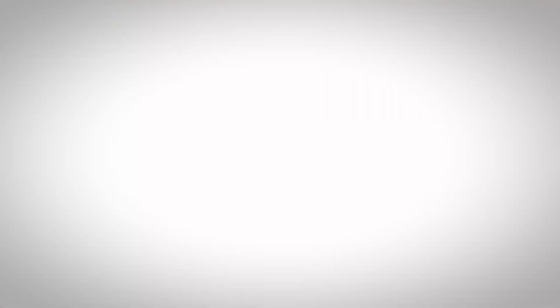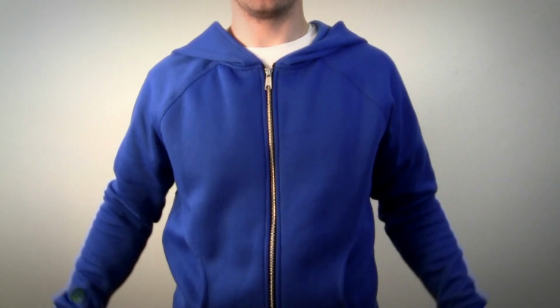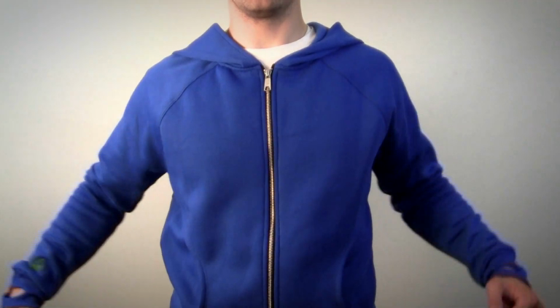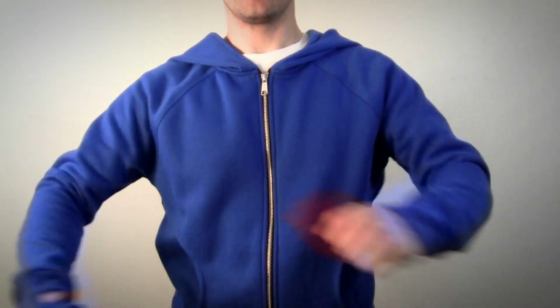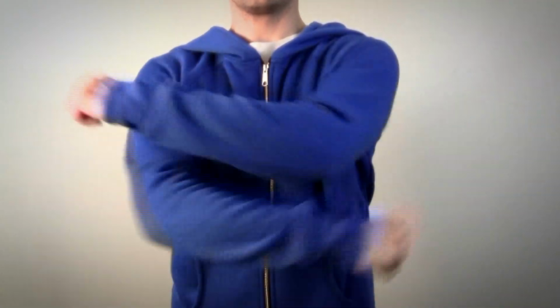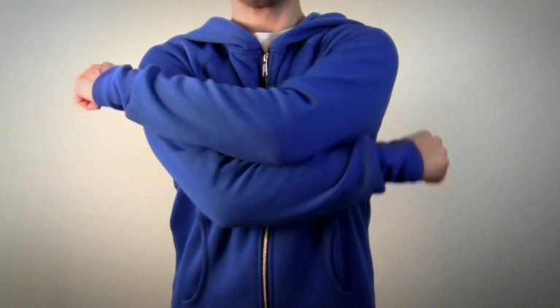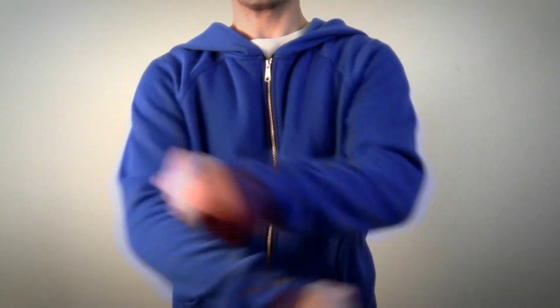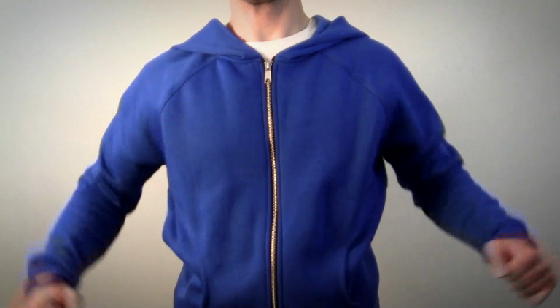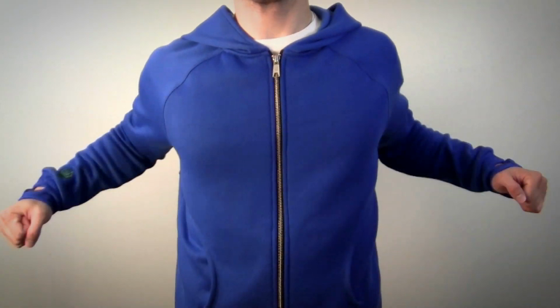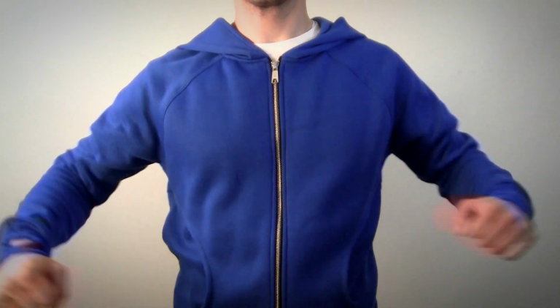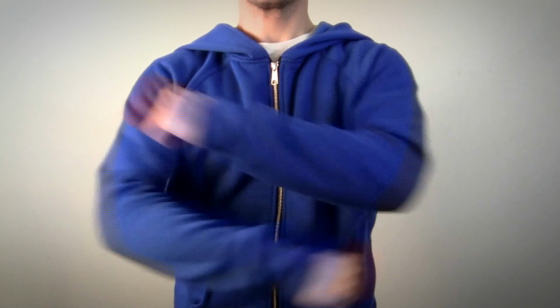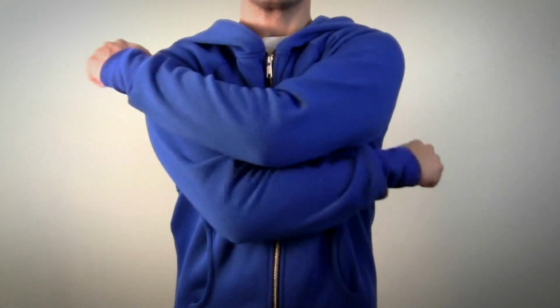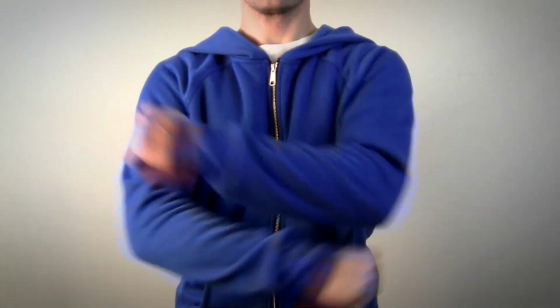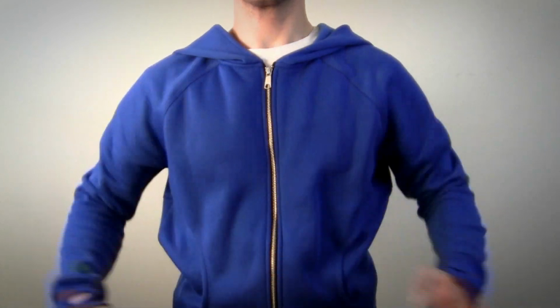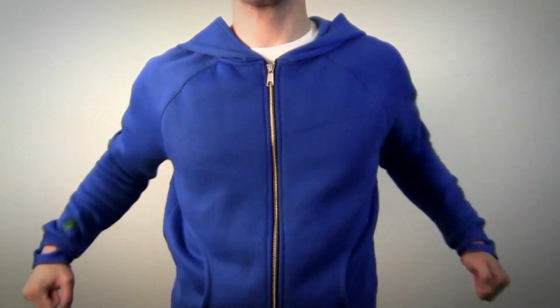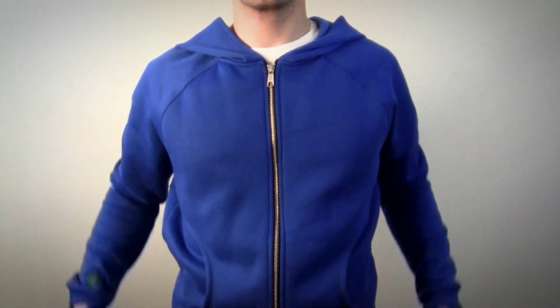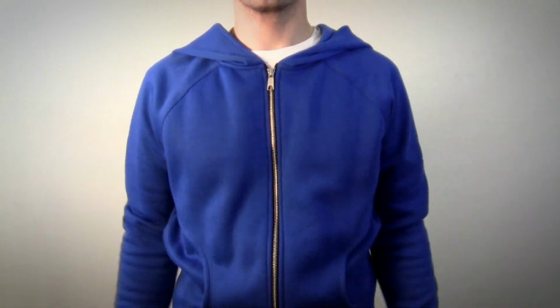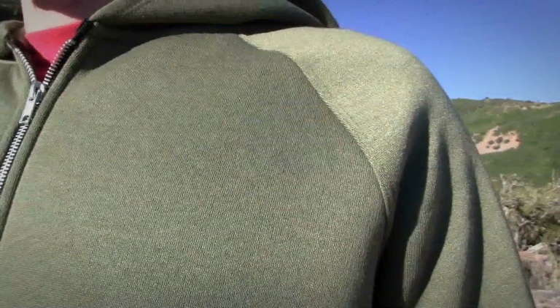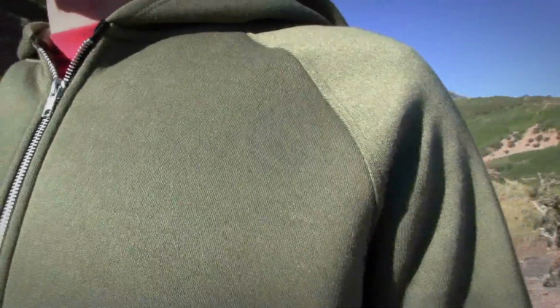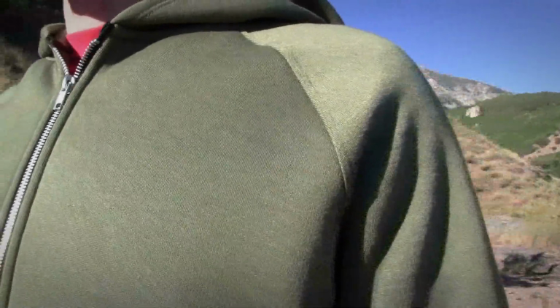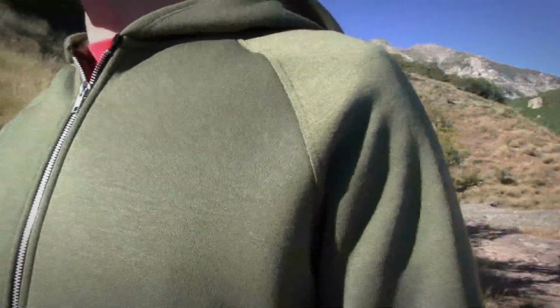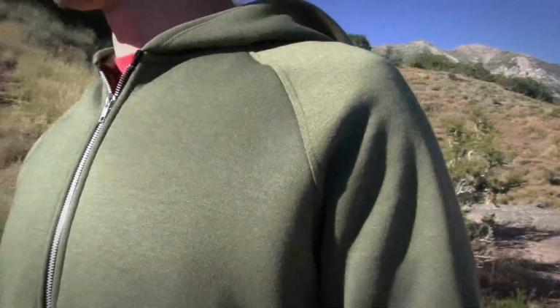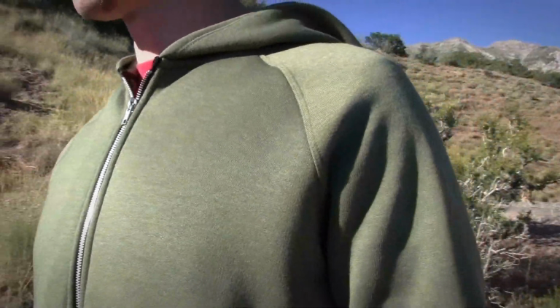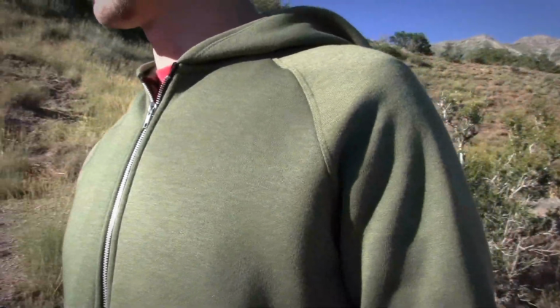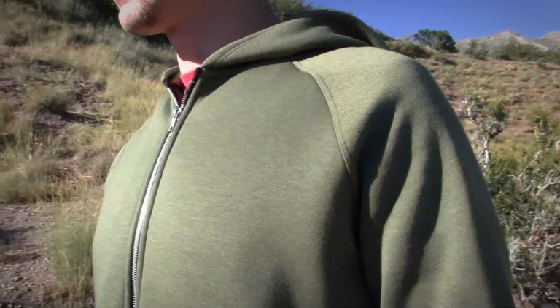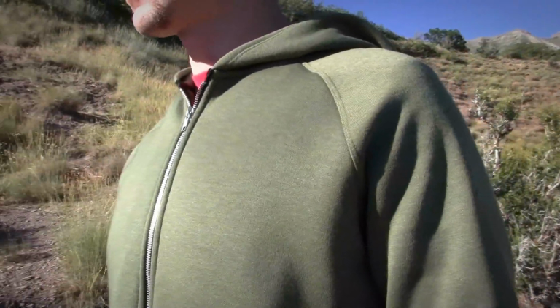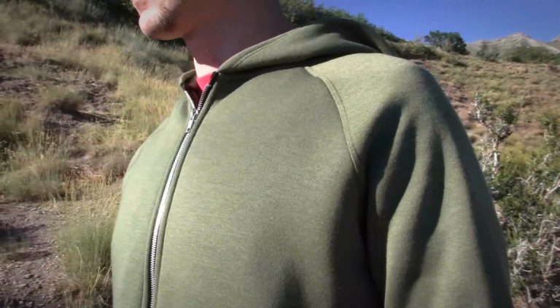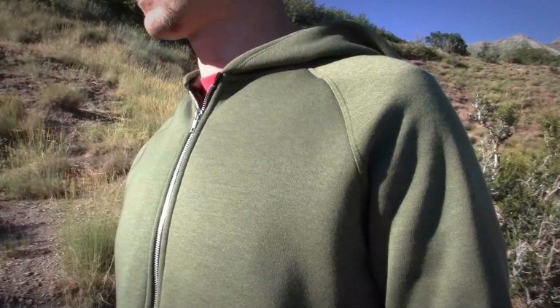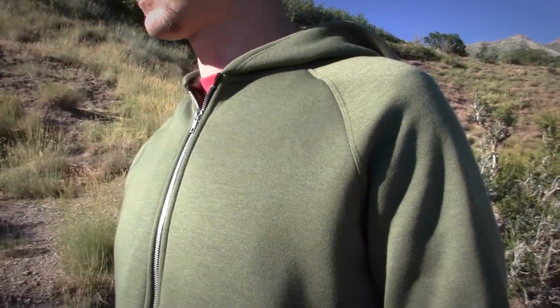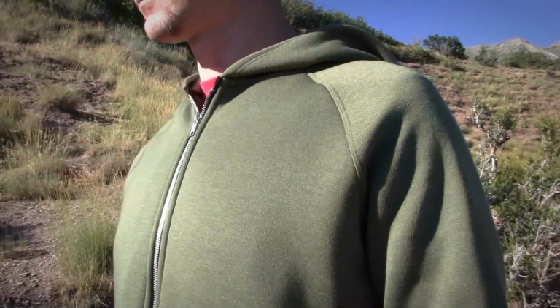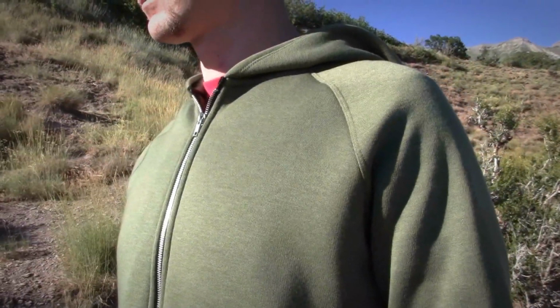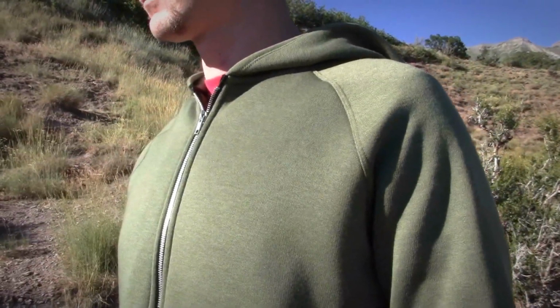The raglan sleeves not only help for comfort, but also the lines mimic a cloak draped across the shoulders.